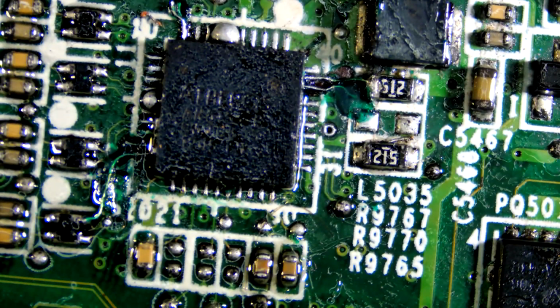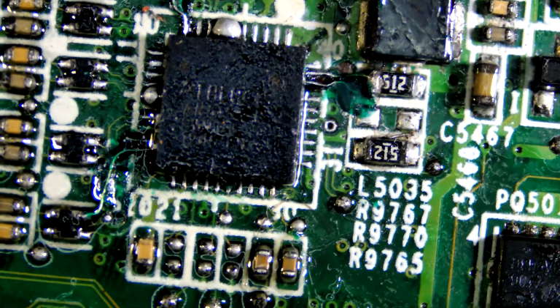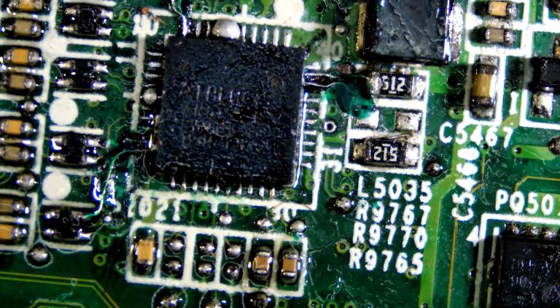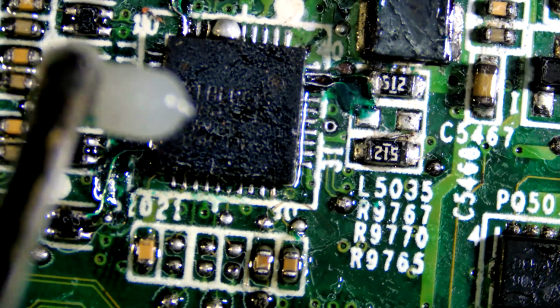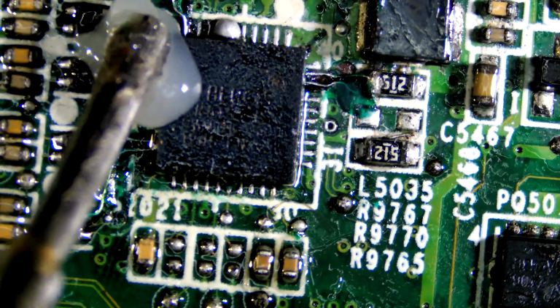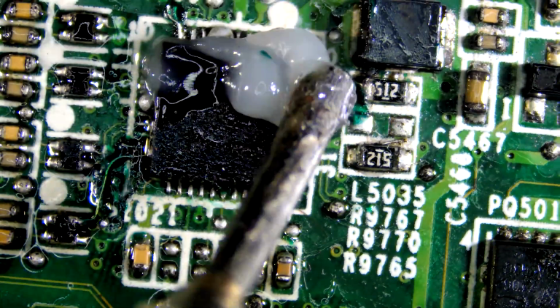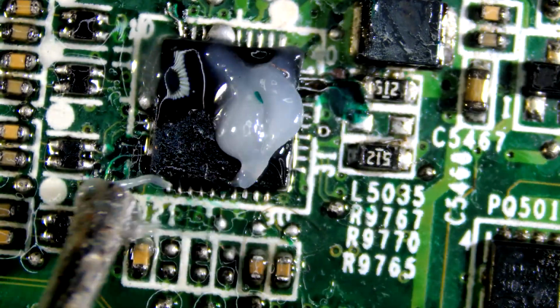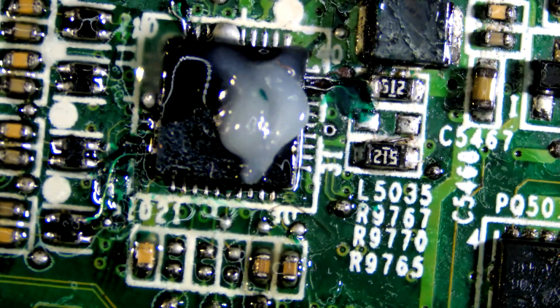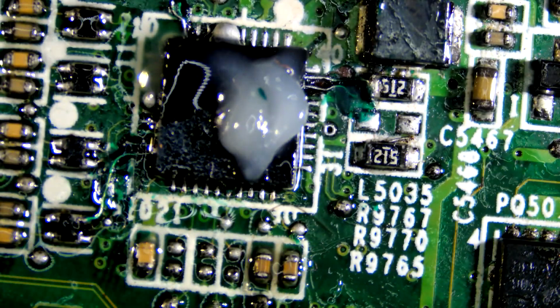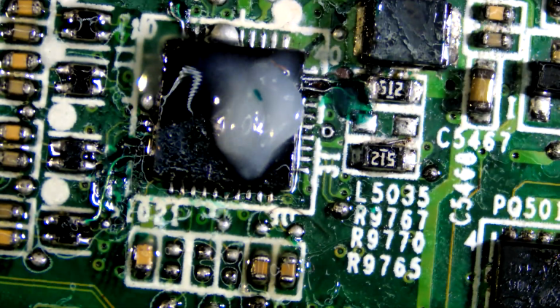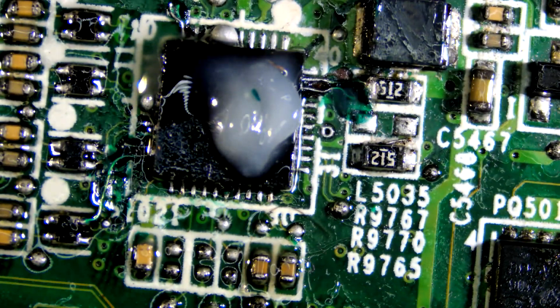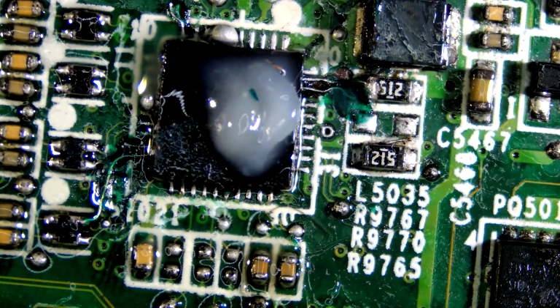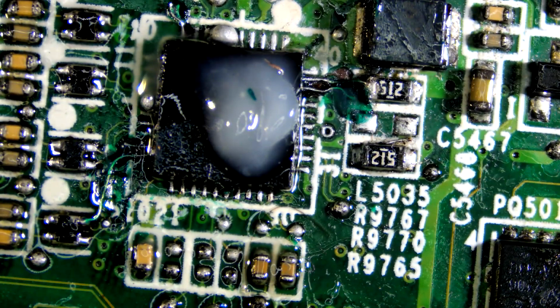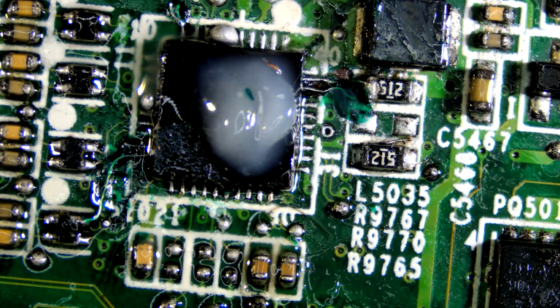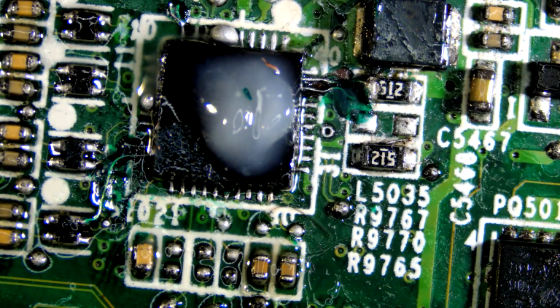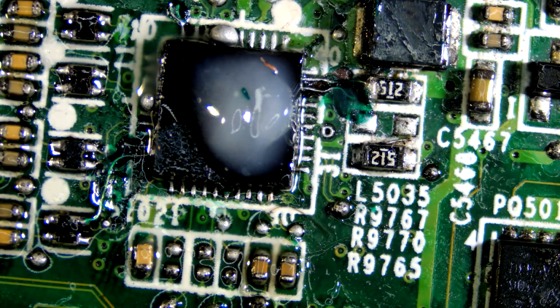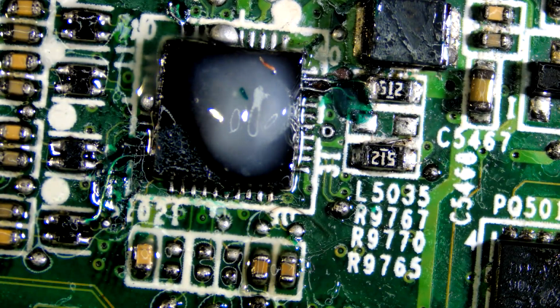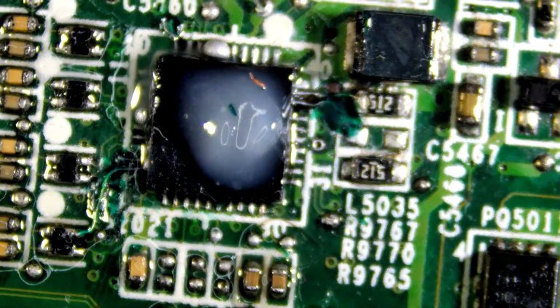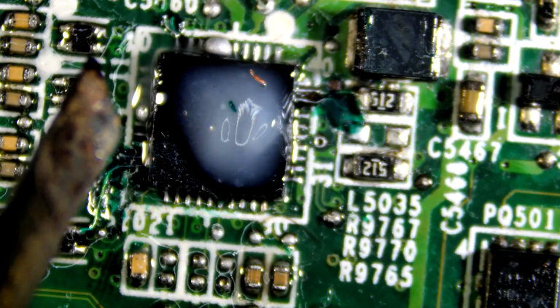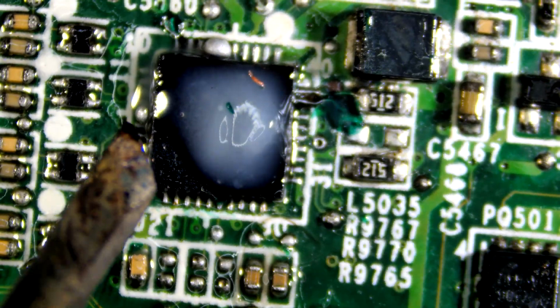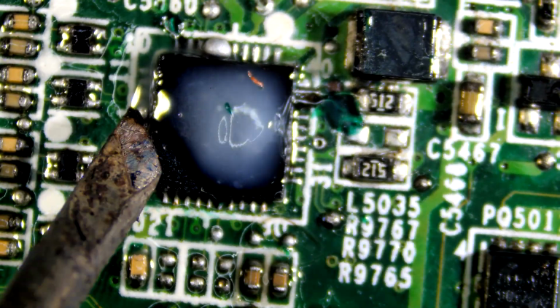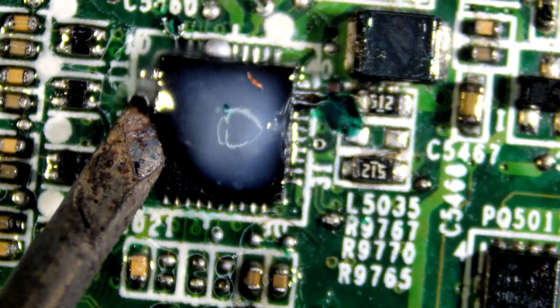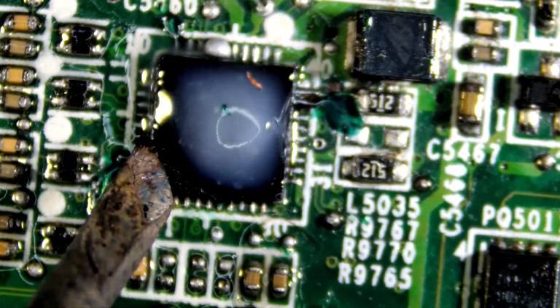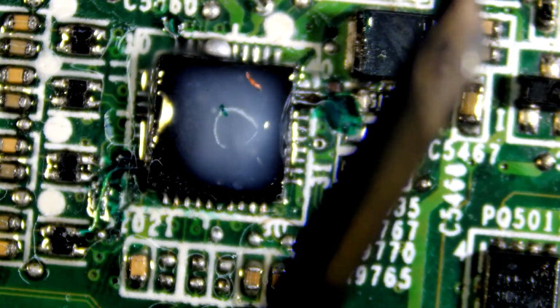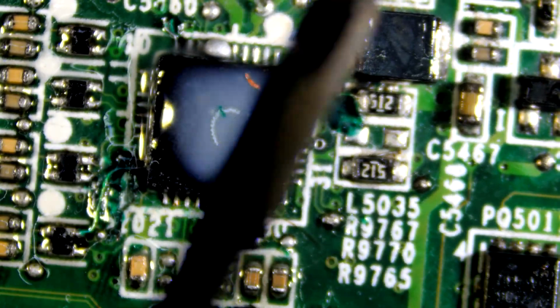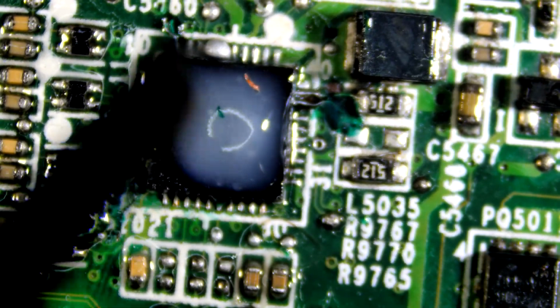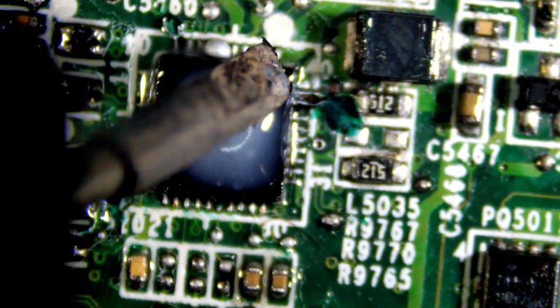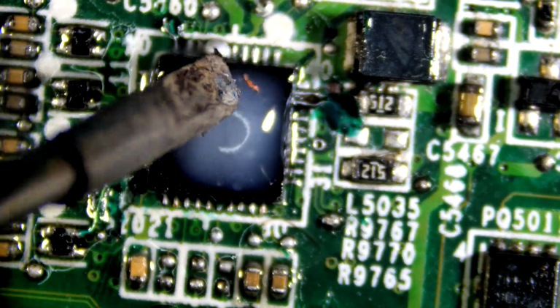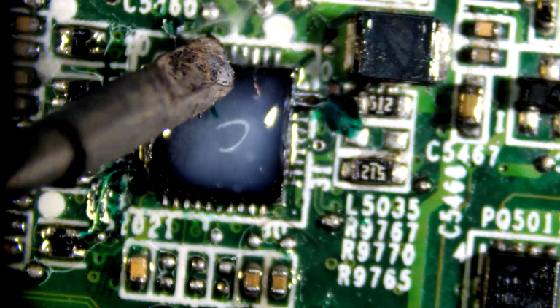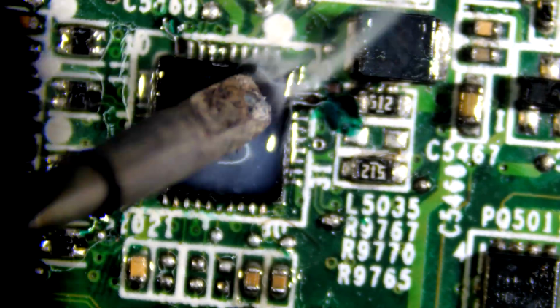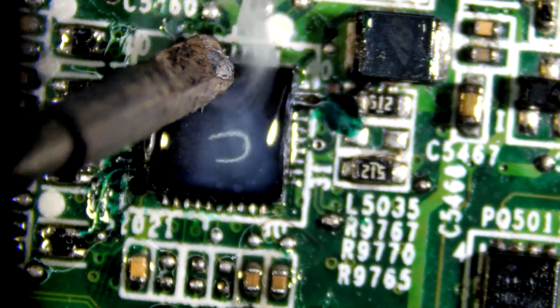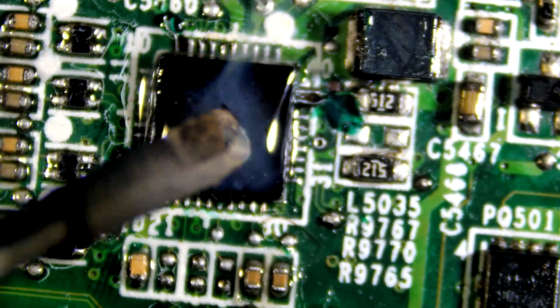Let's remove excess solder. Thank you for watching, please like and subscribe.